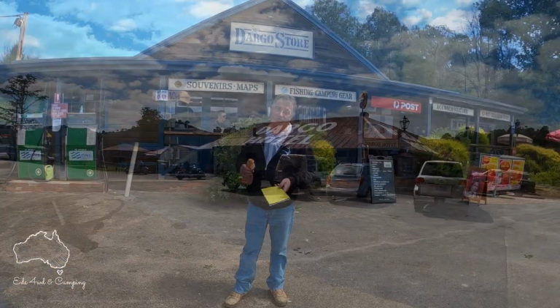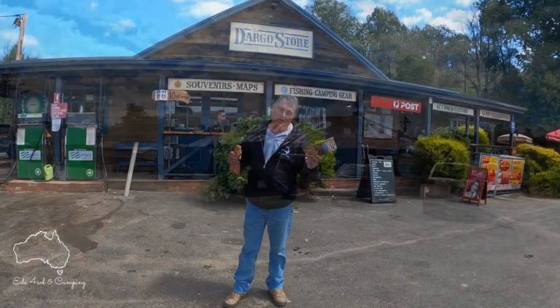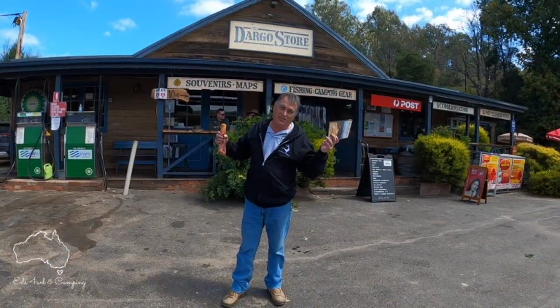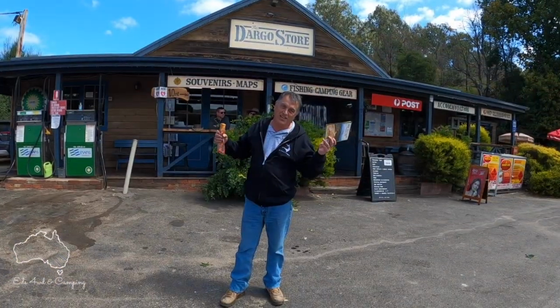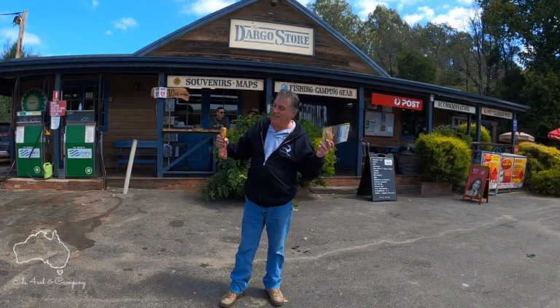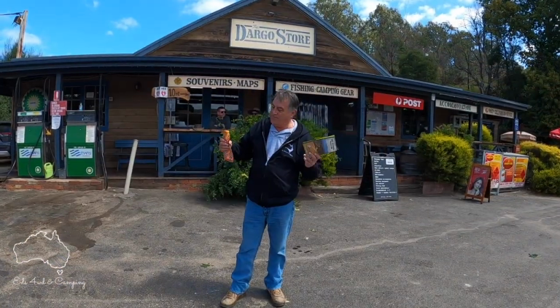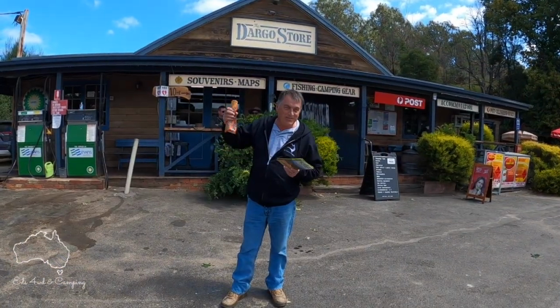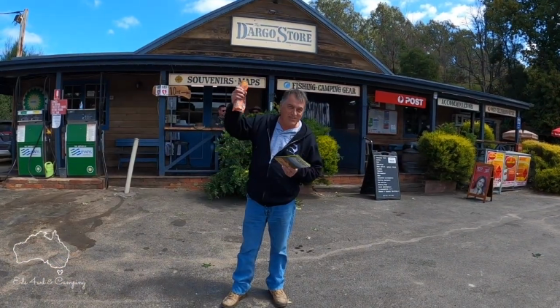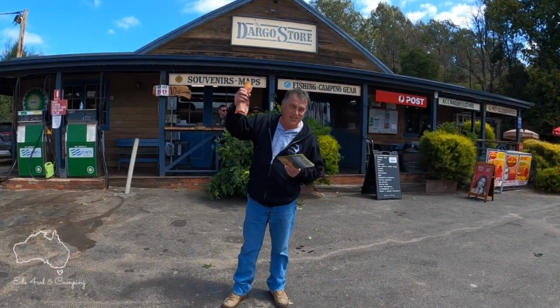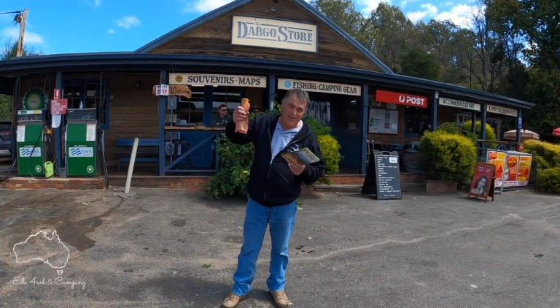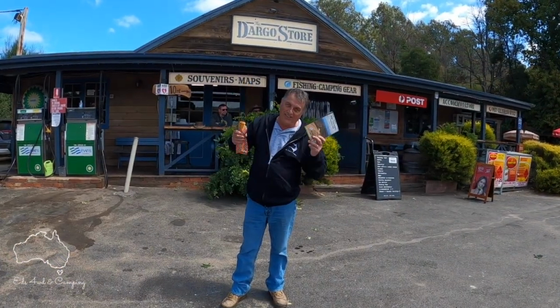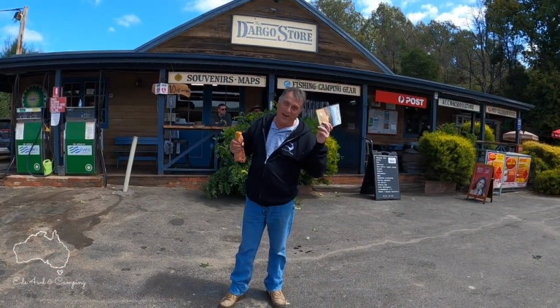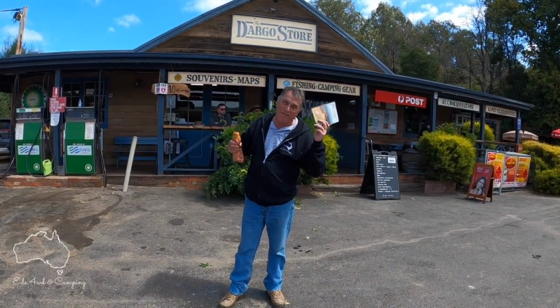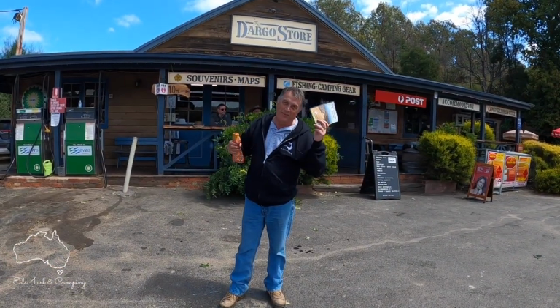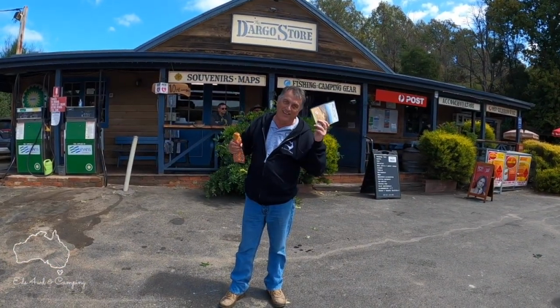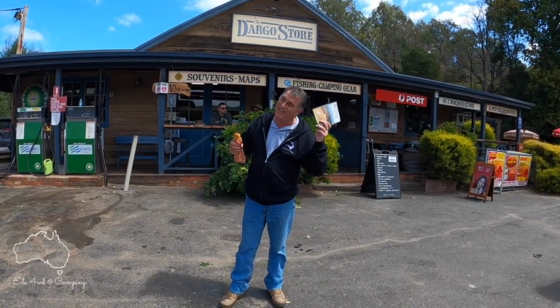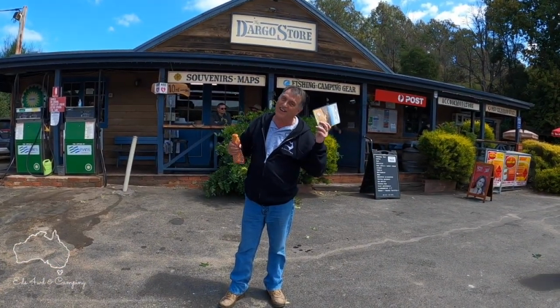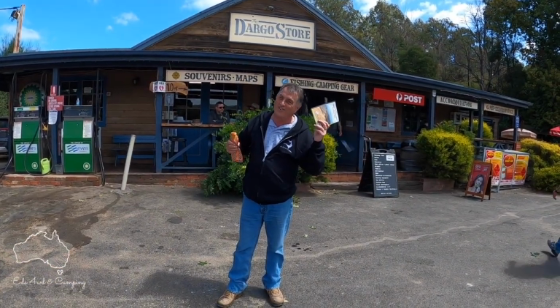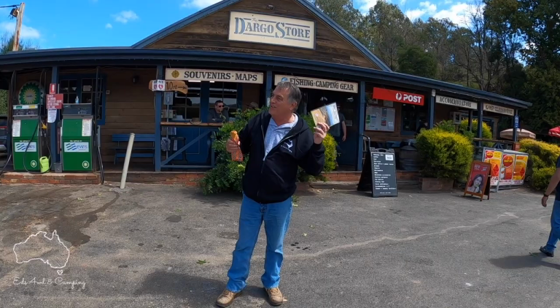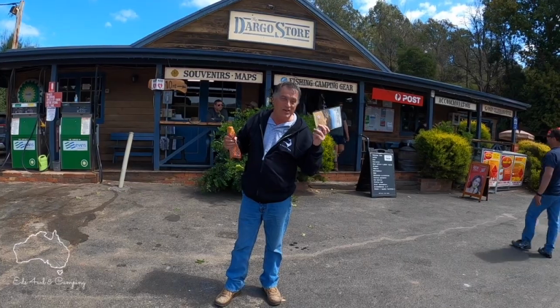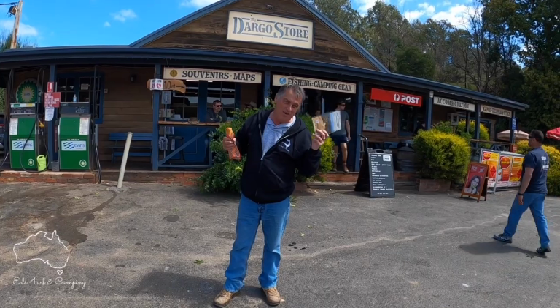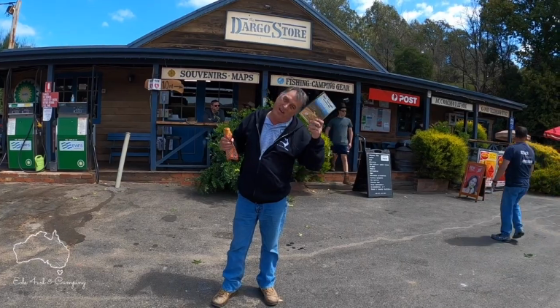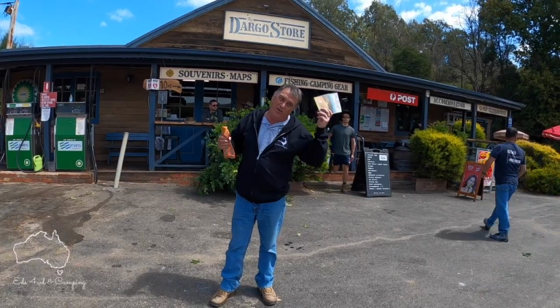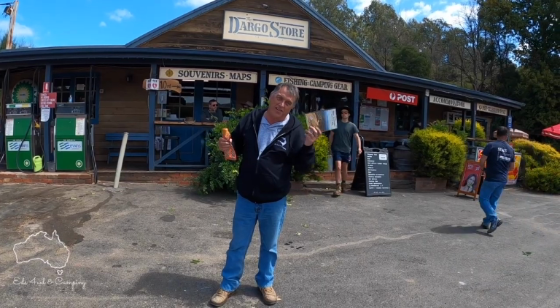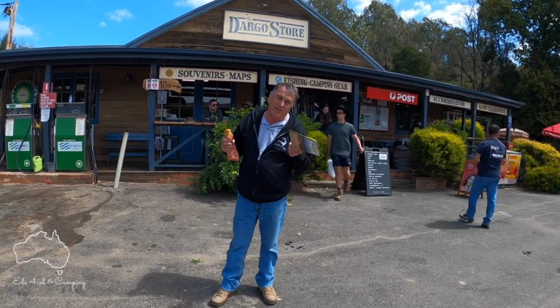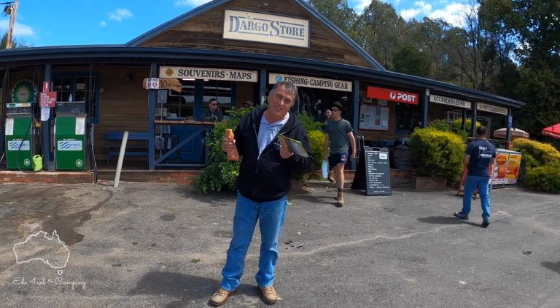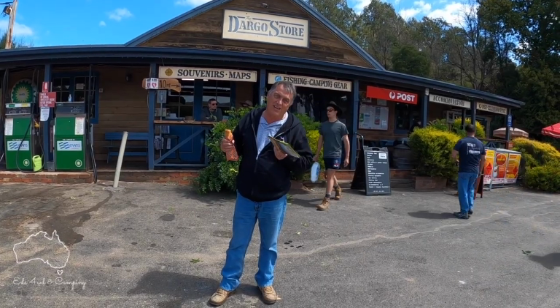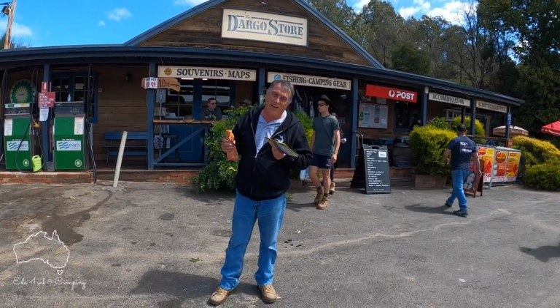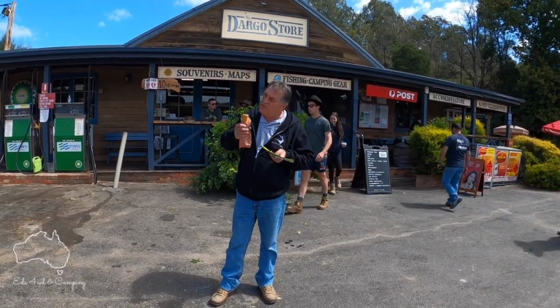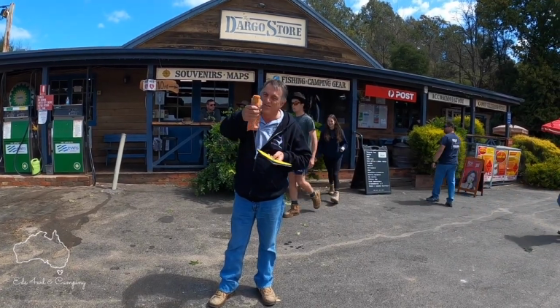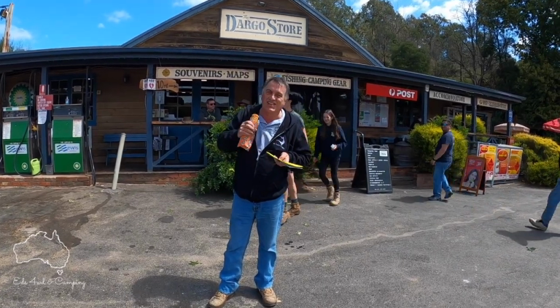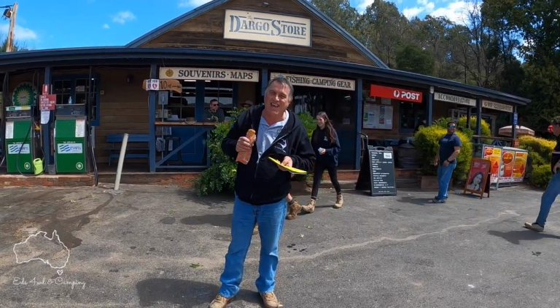We got to Dargo — grabbed a map for the weekend, can't go wrong! From here we're heading off to the campground at Italian Flat. We'll see you there.